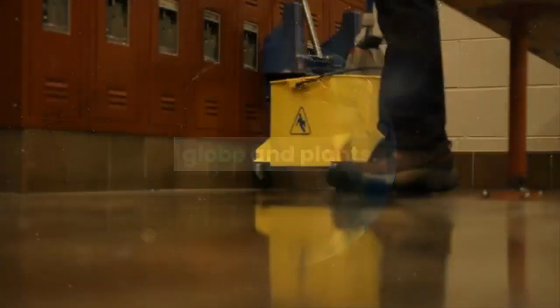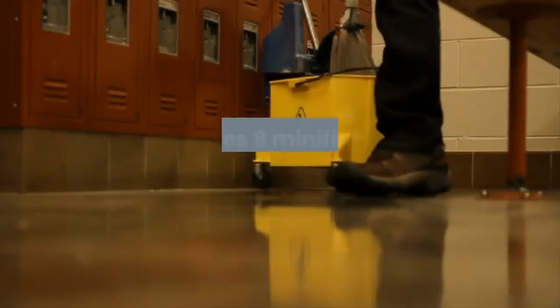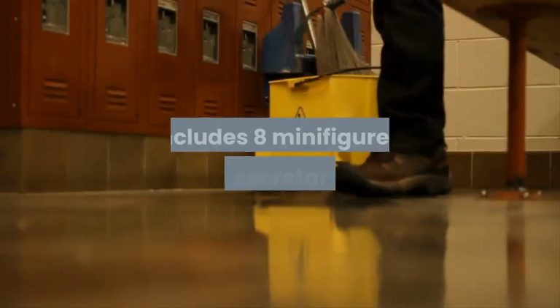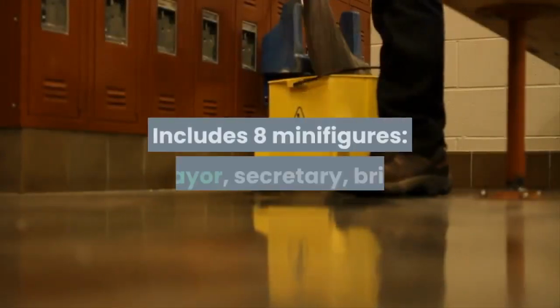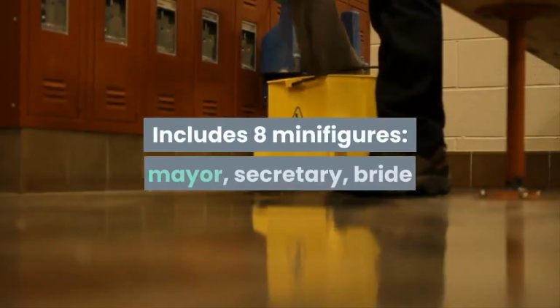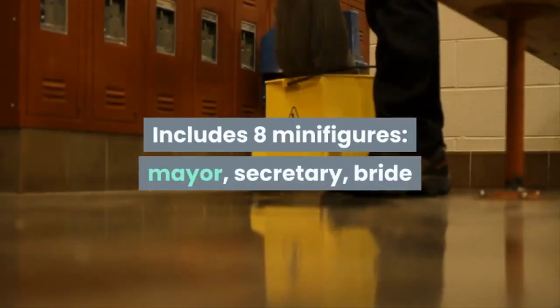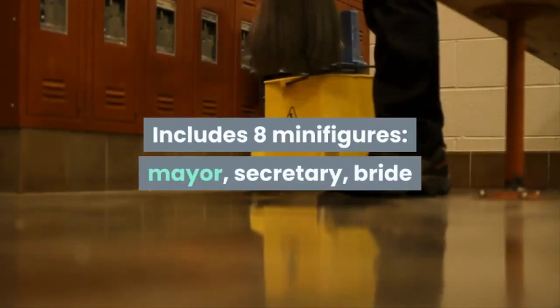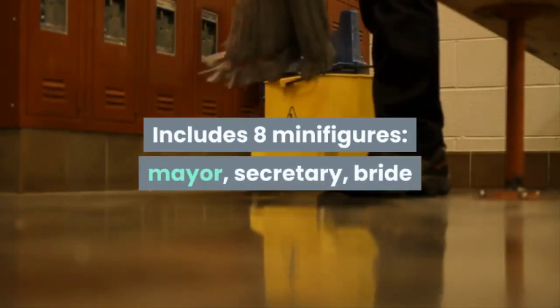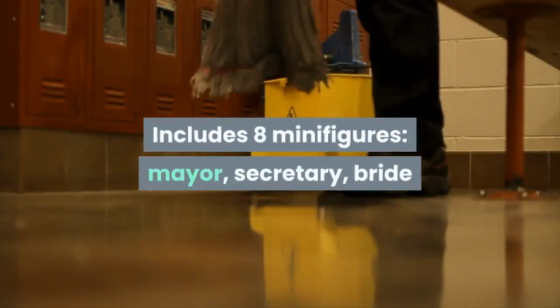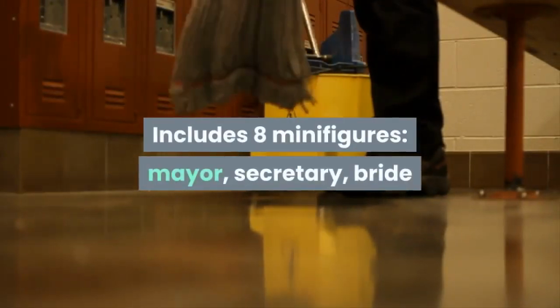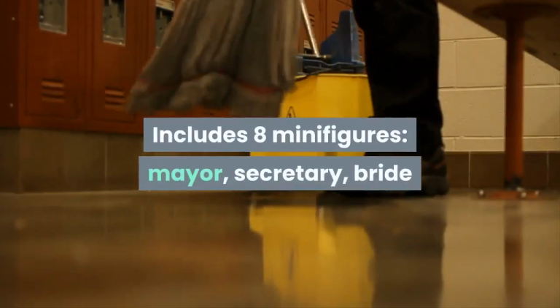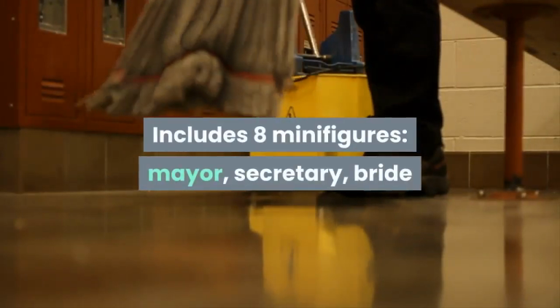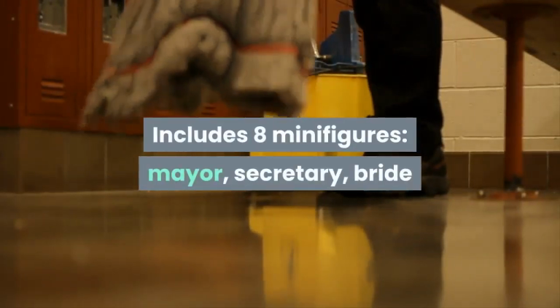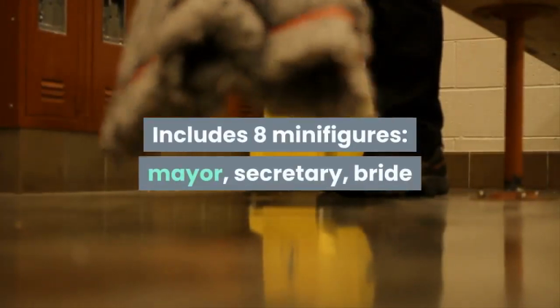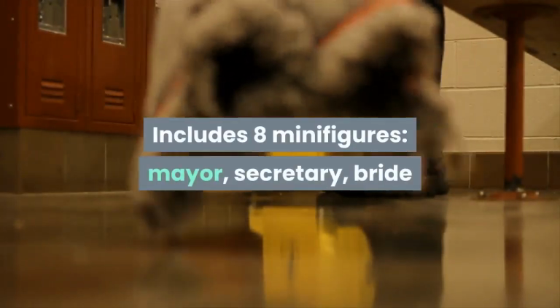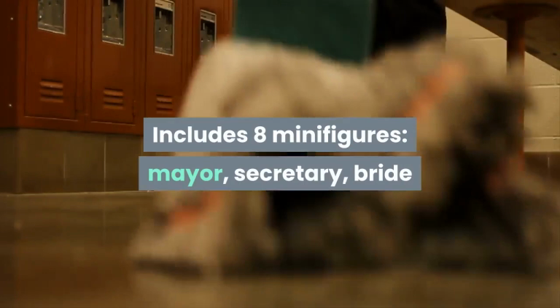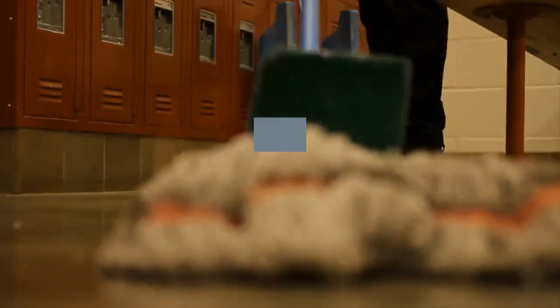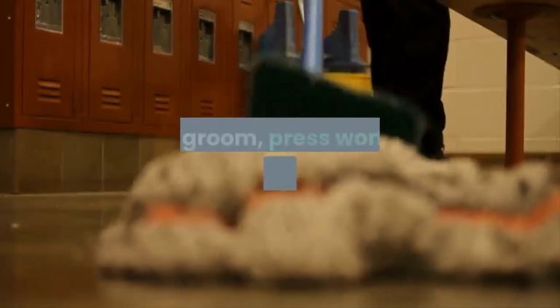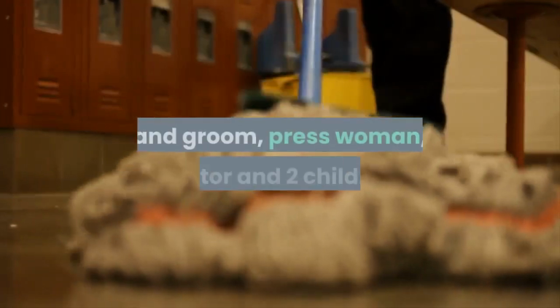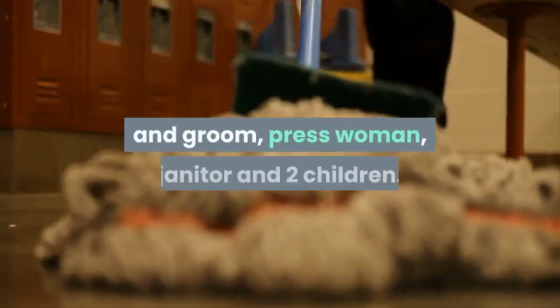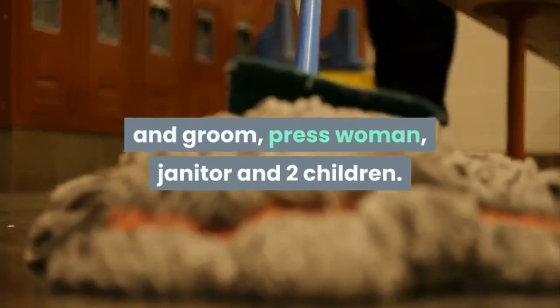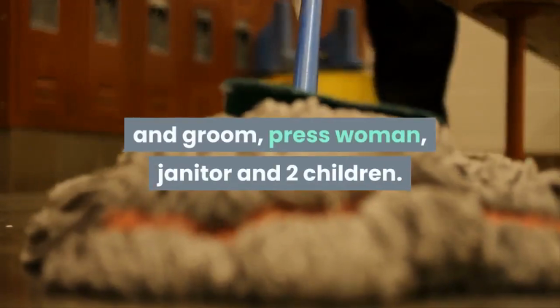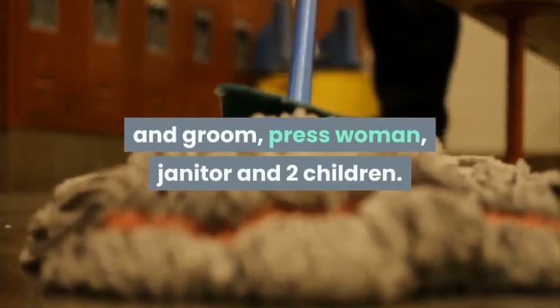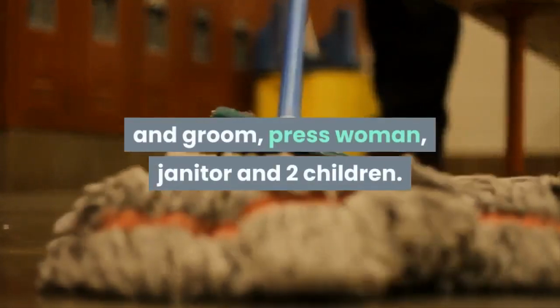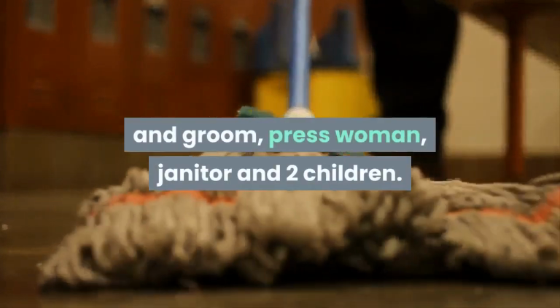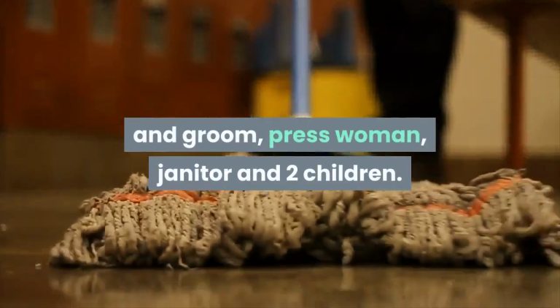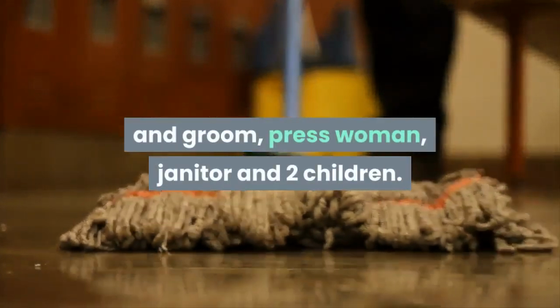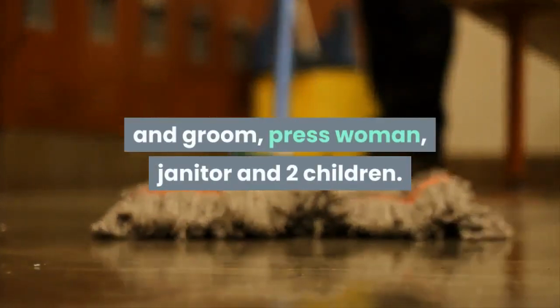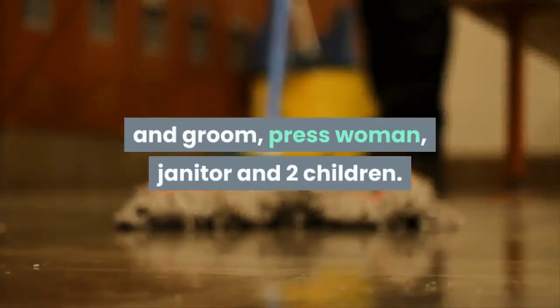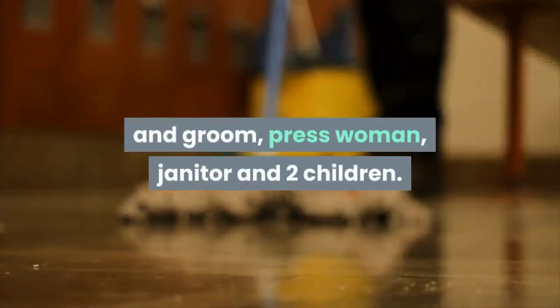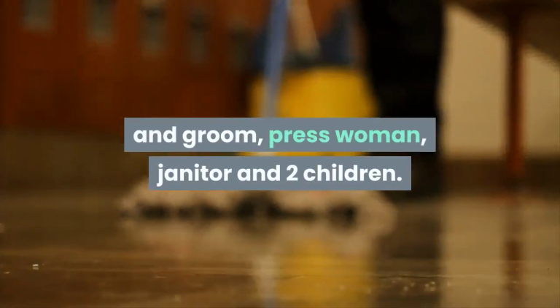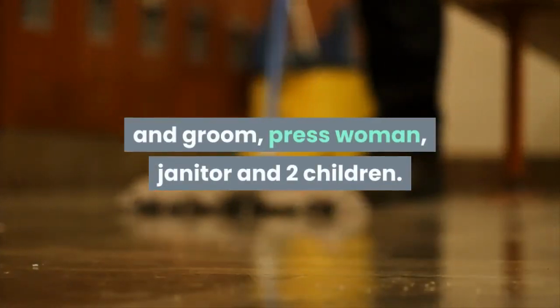Includes eight minifigures: mayor, secretary, bride and groom, press woman, janitor and two children.